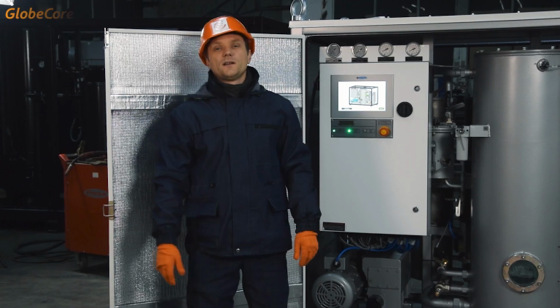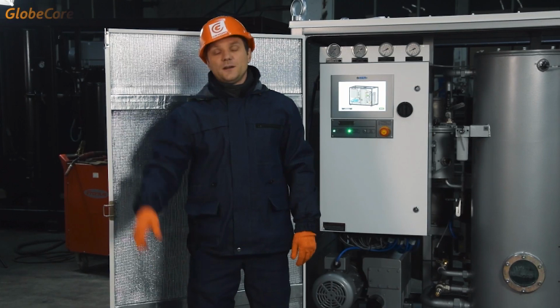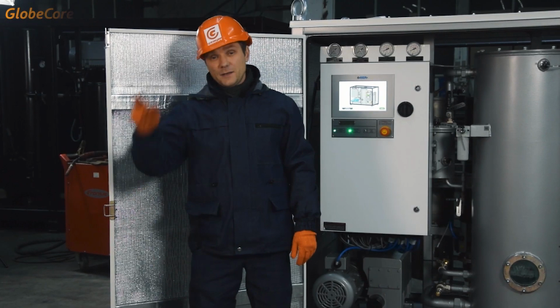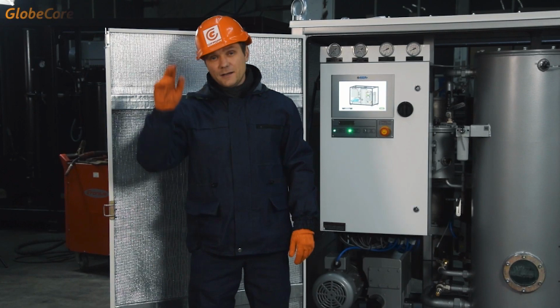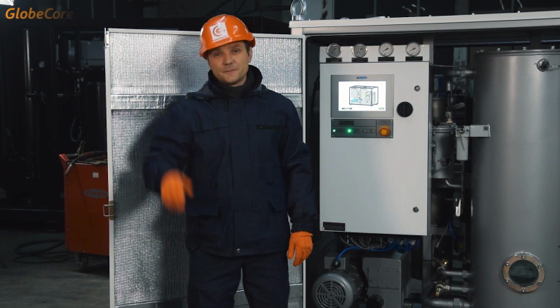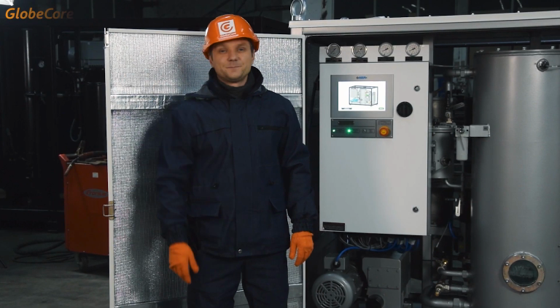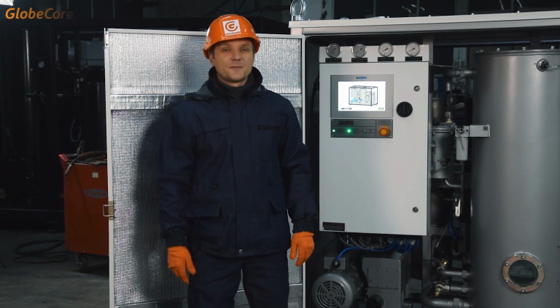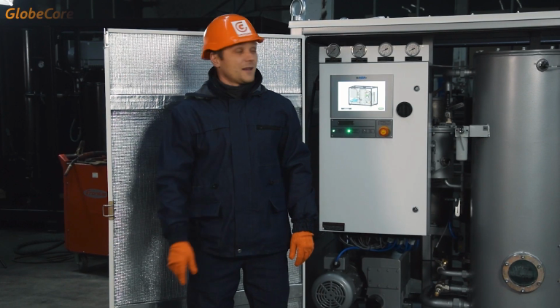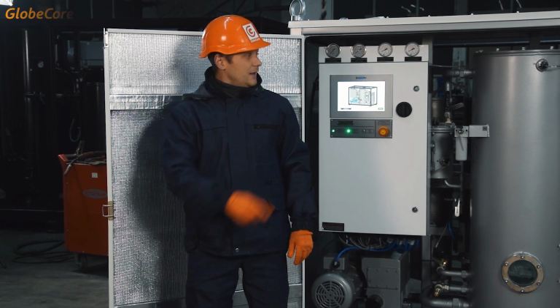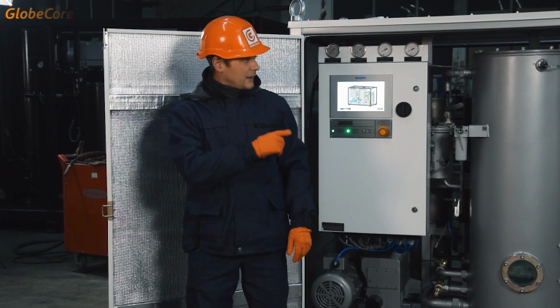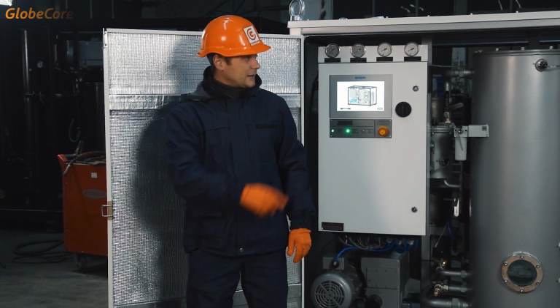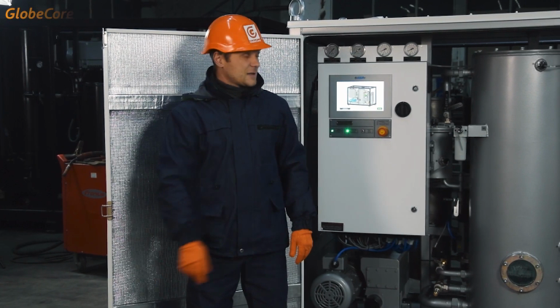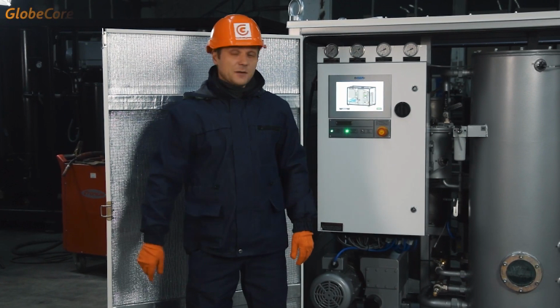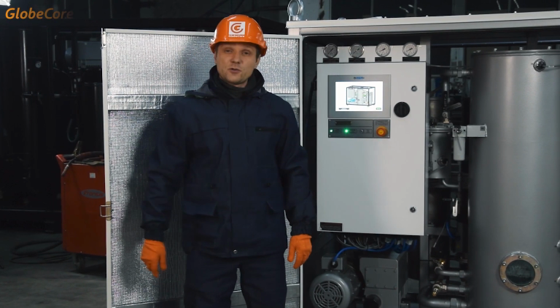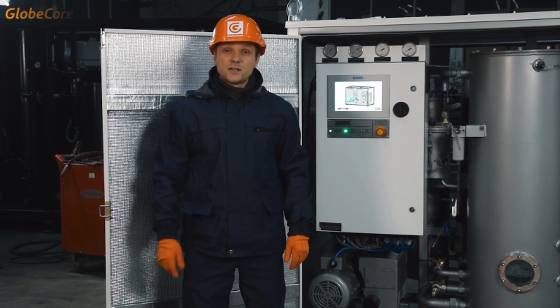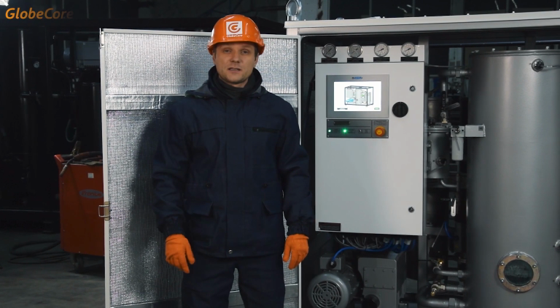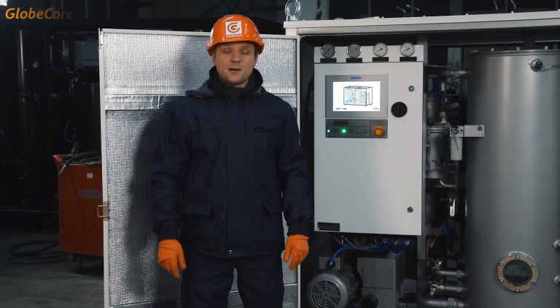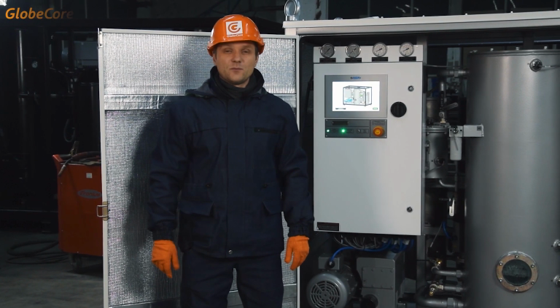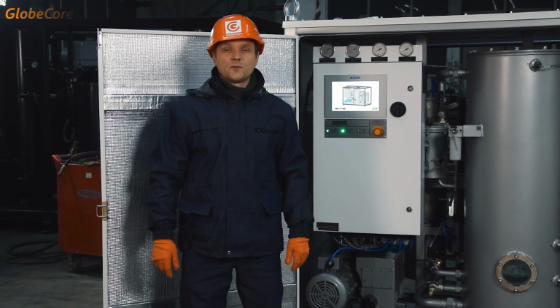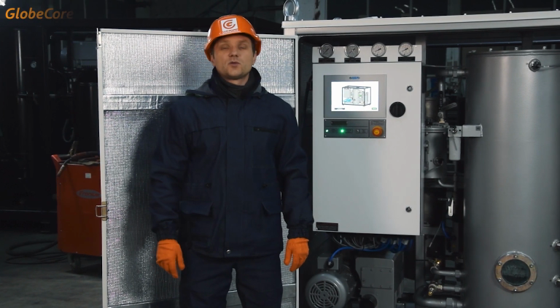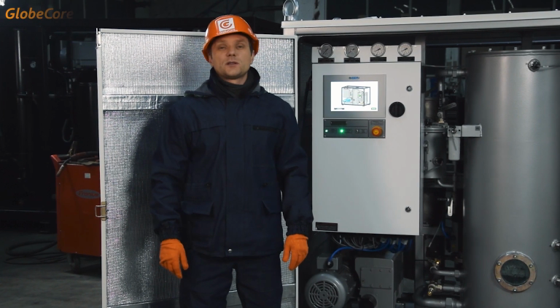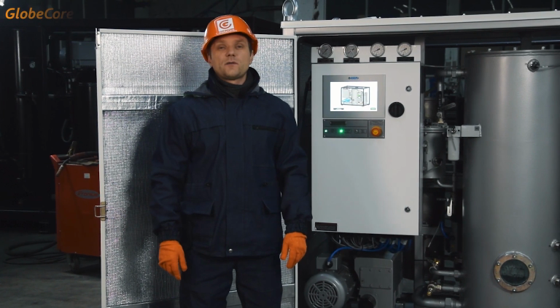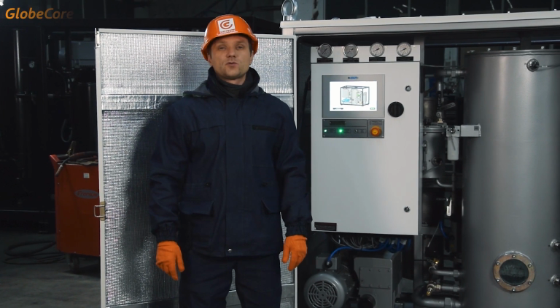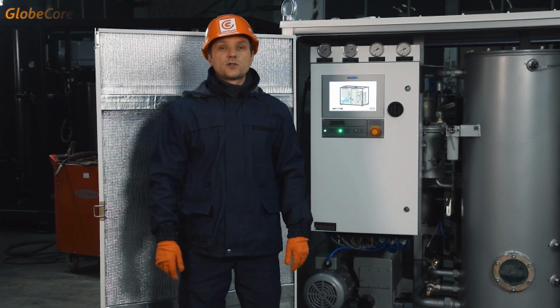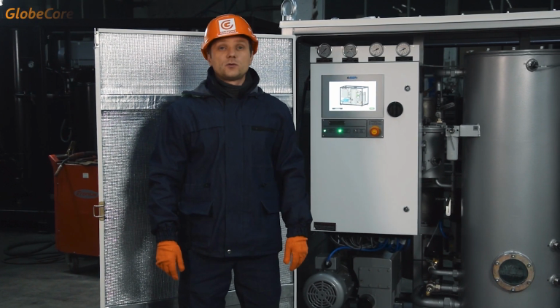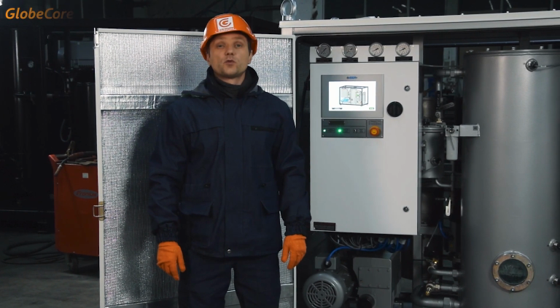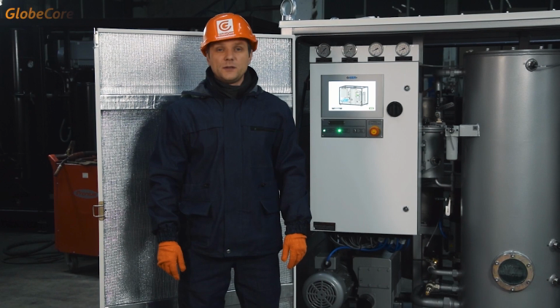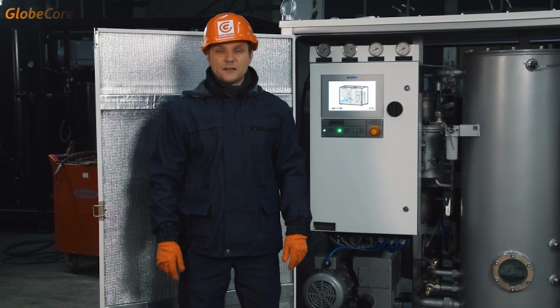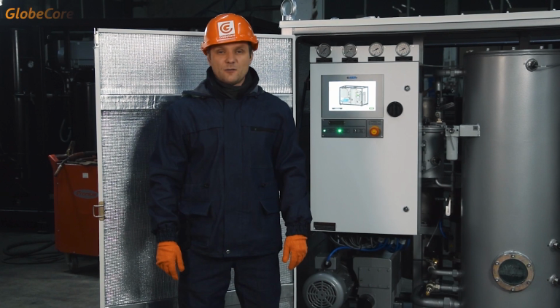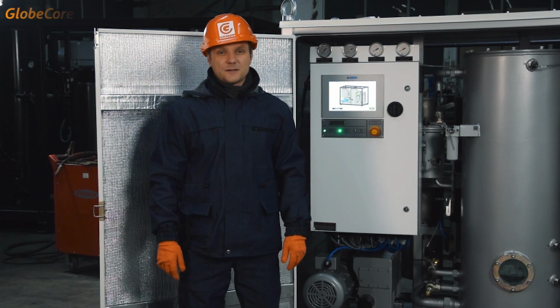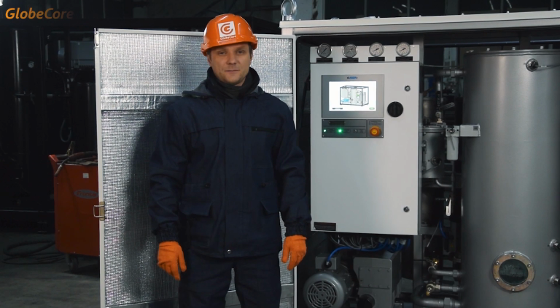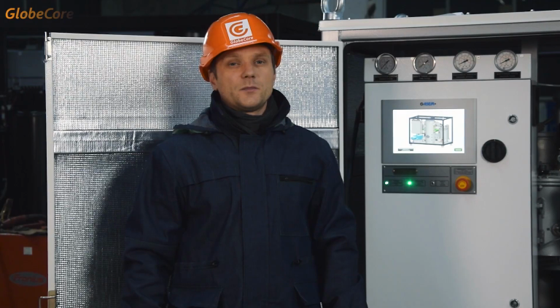Greetings! This is a CMM40M, a machine for turbine oil drying.